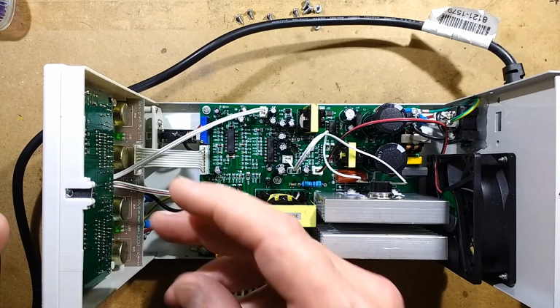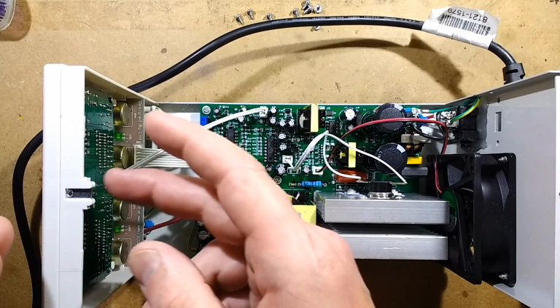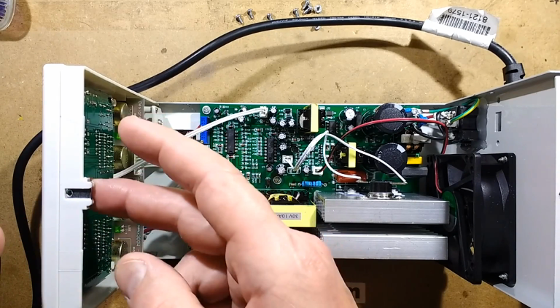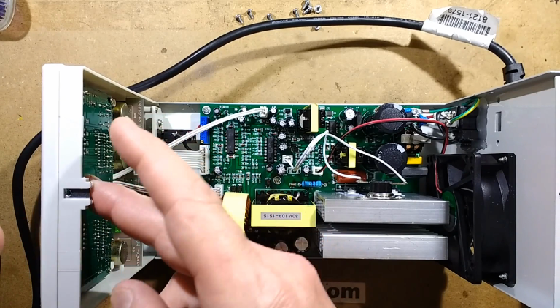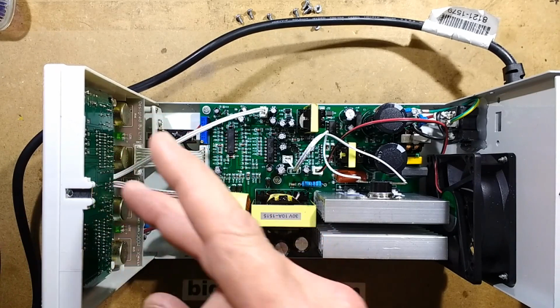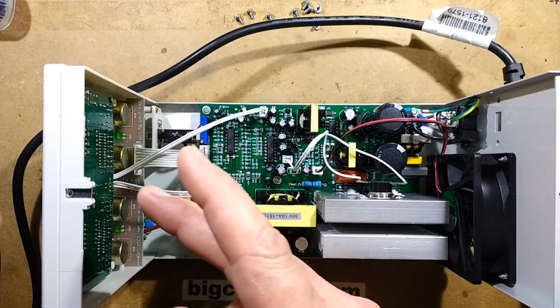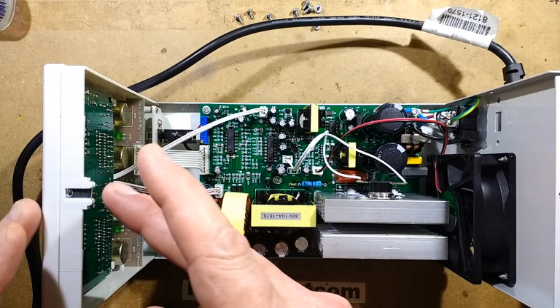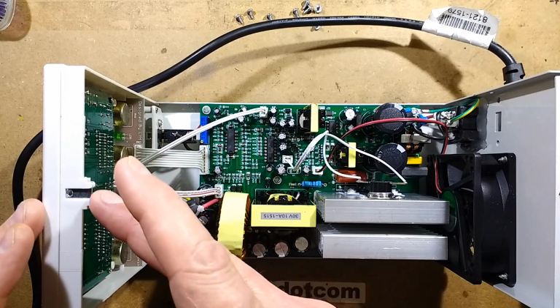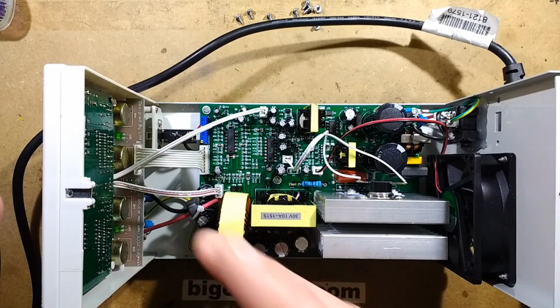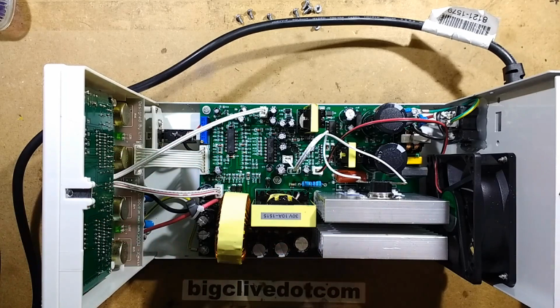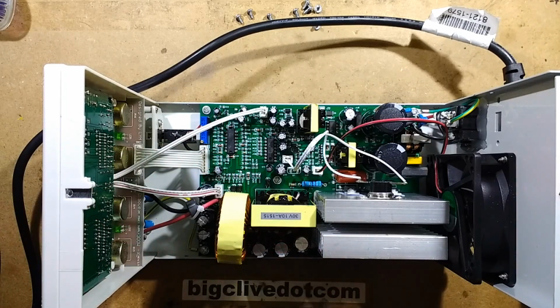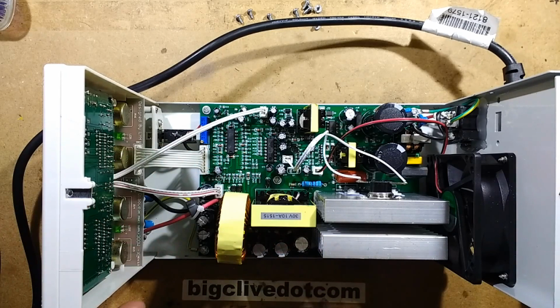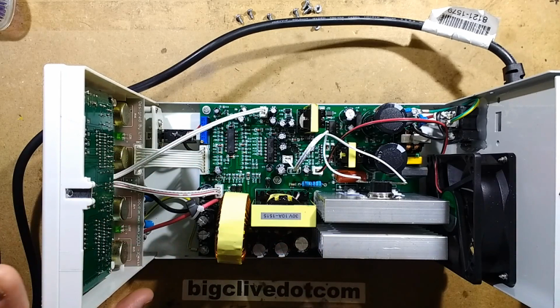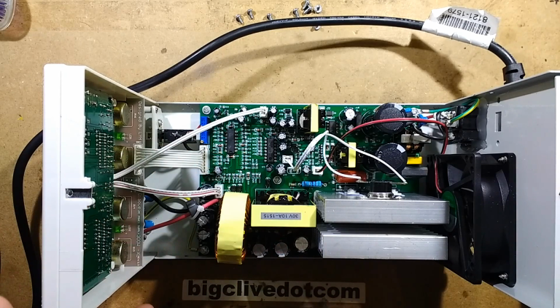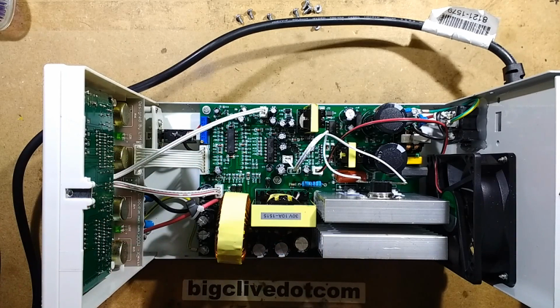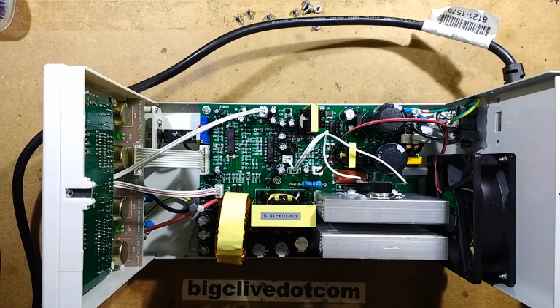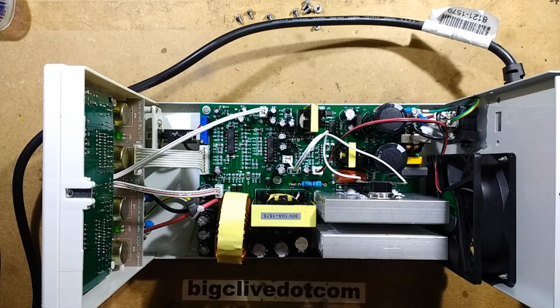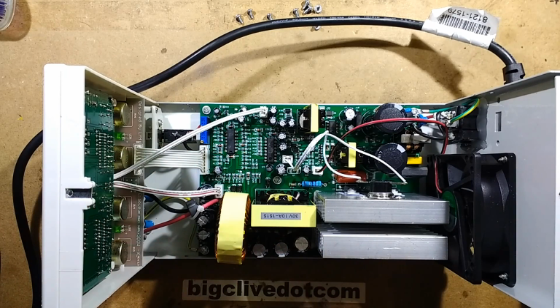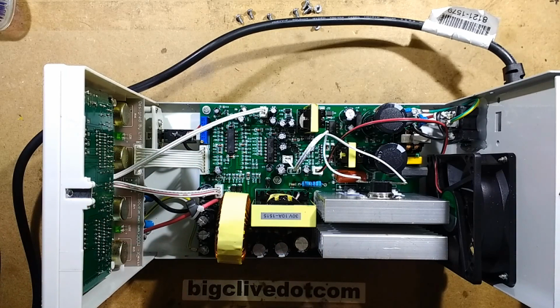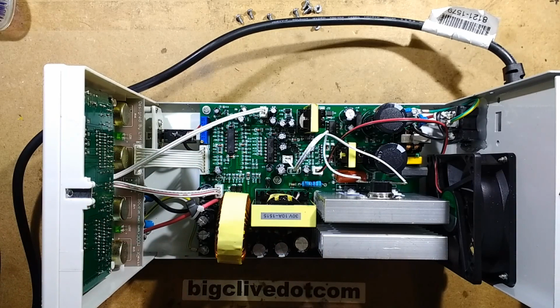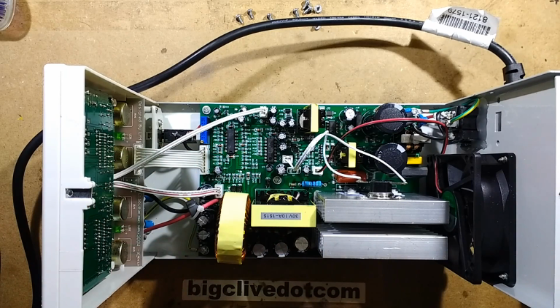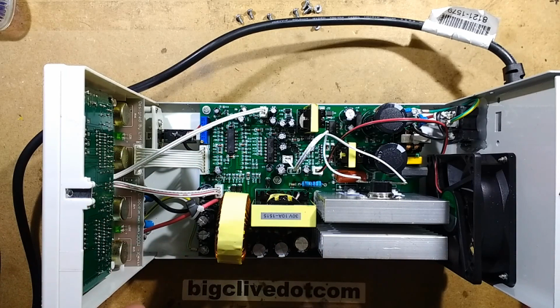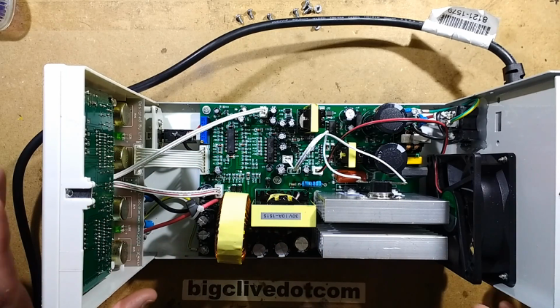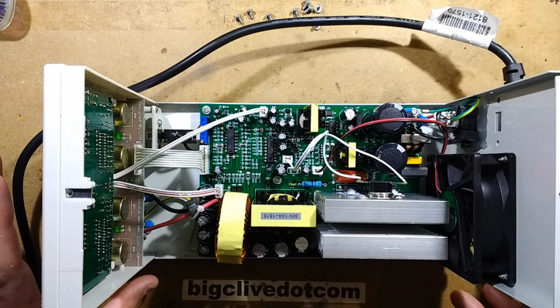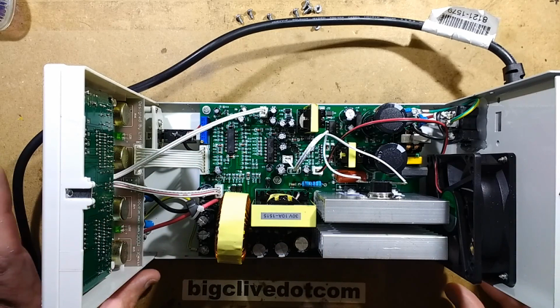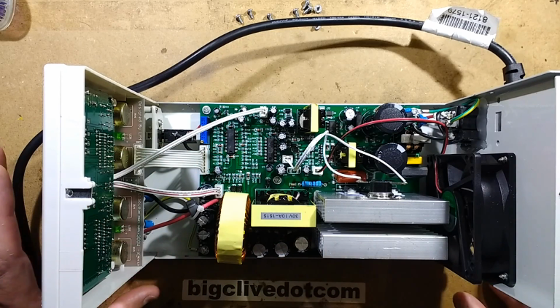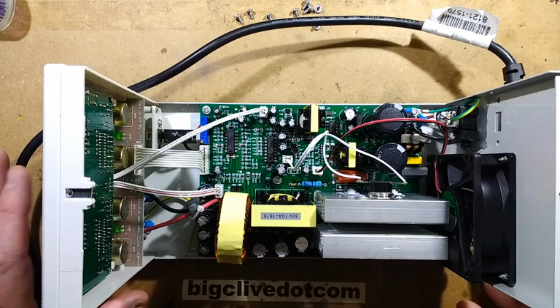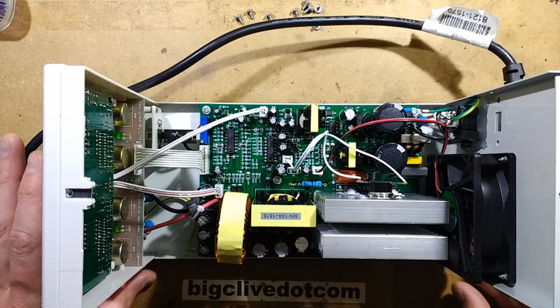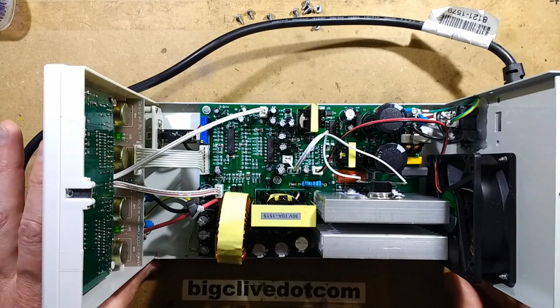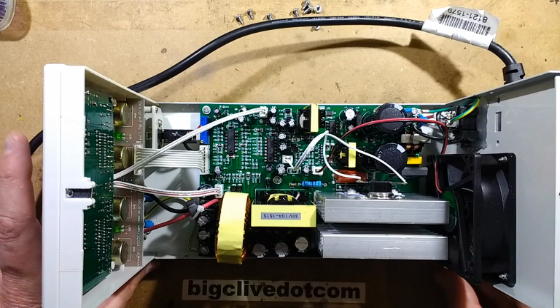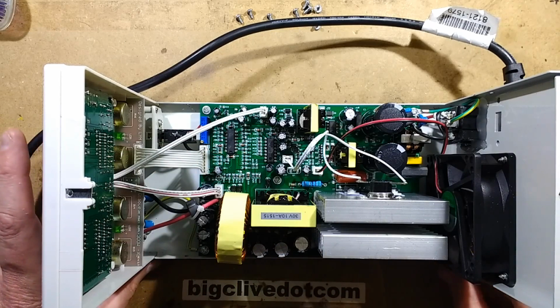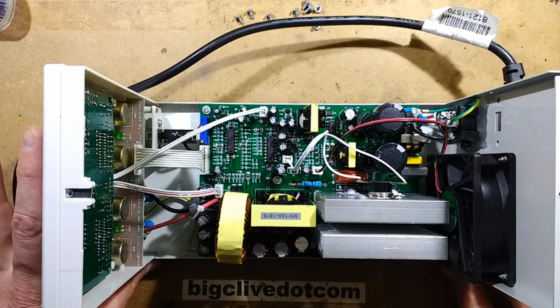Noticing this little metal insert that's loose - I didn't know about that. I'll try not to drop that on the live circuit board, because it is live at the moment.